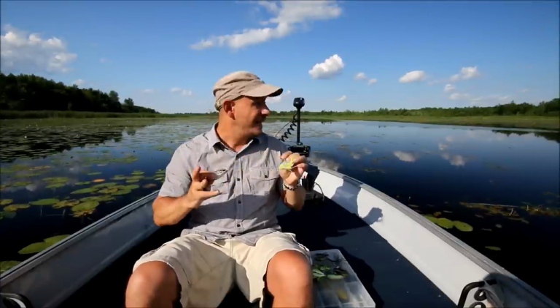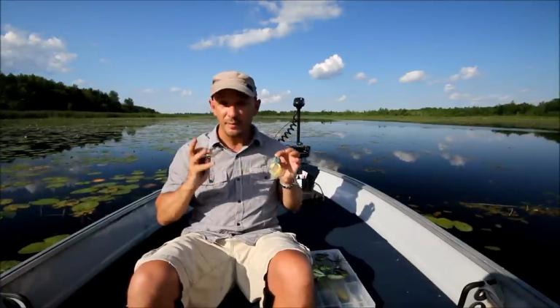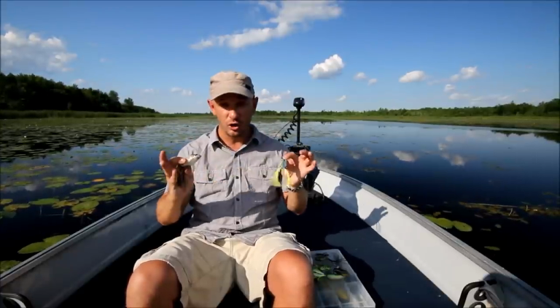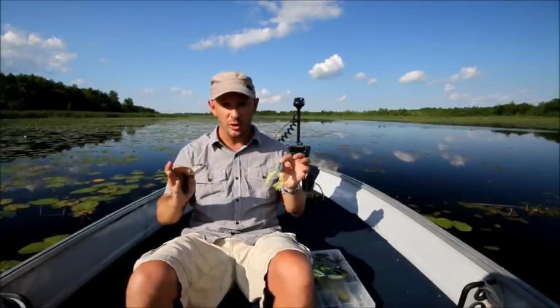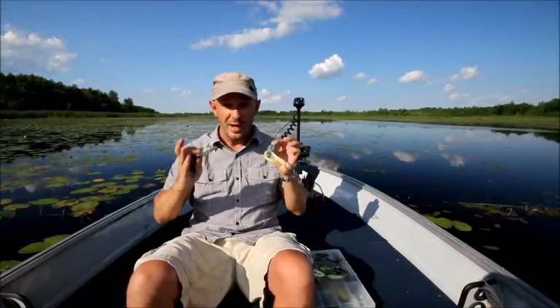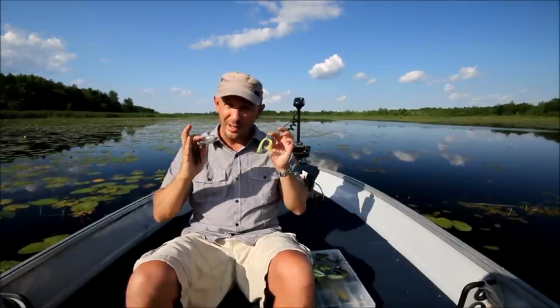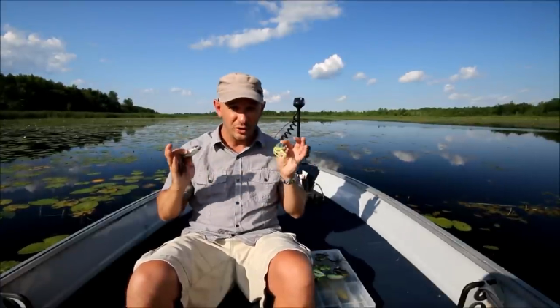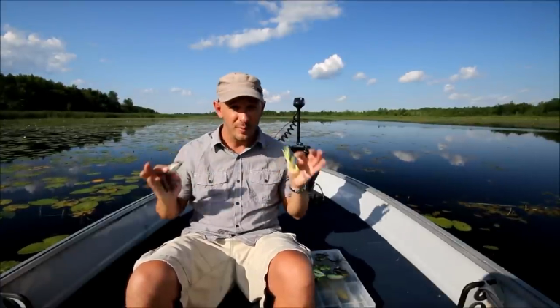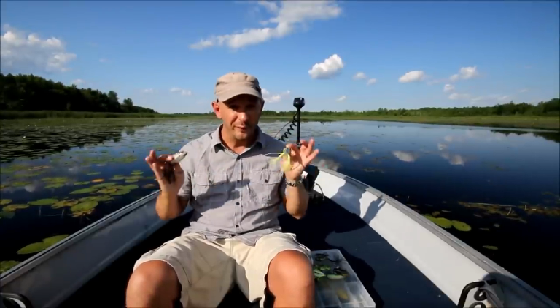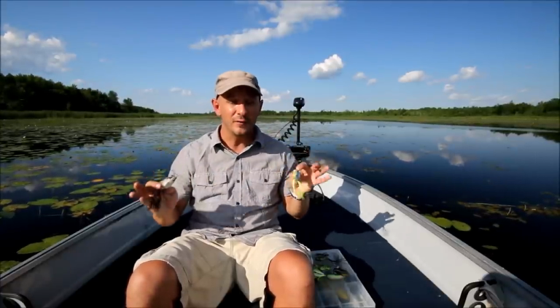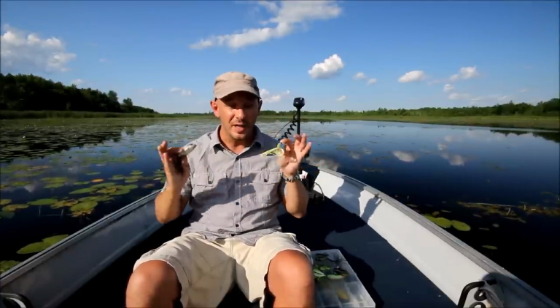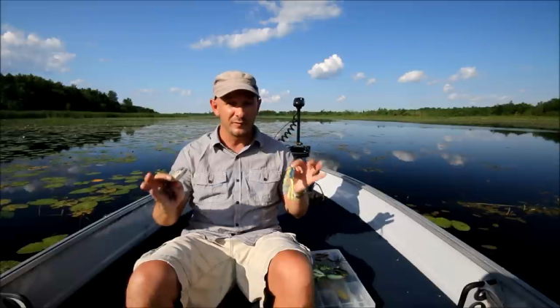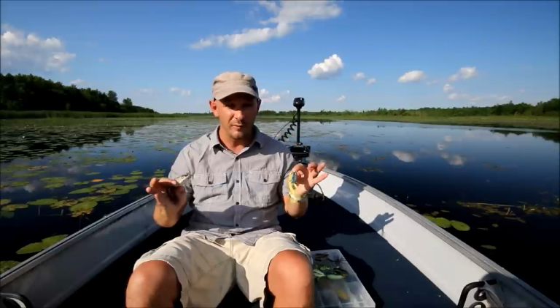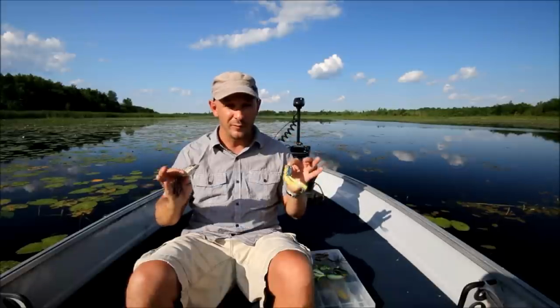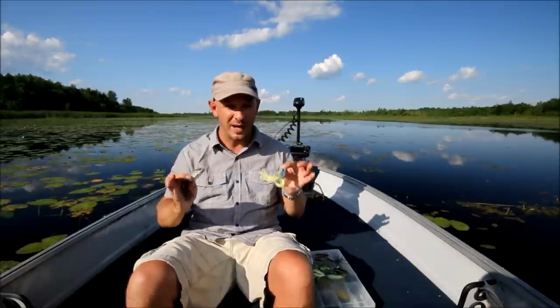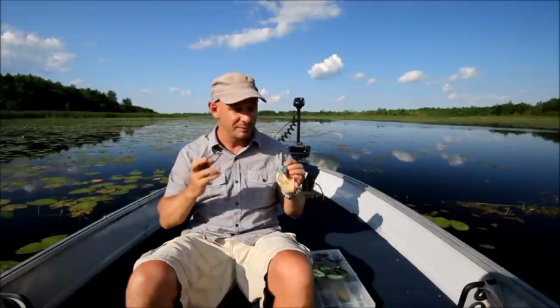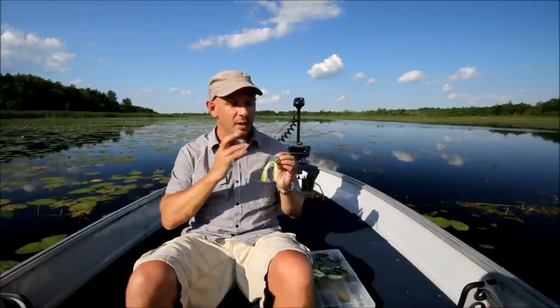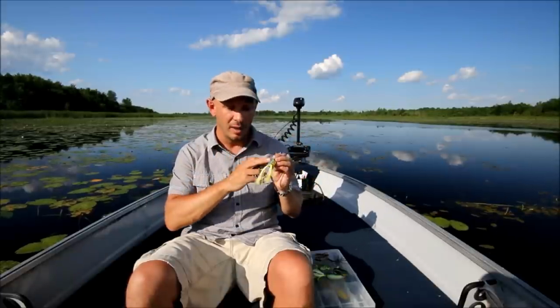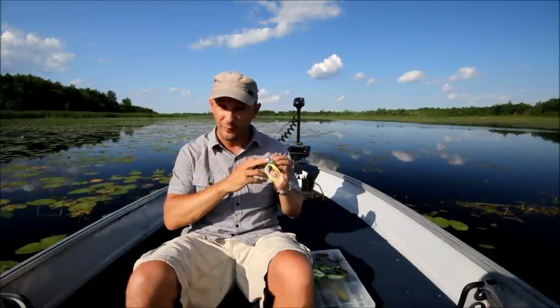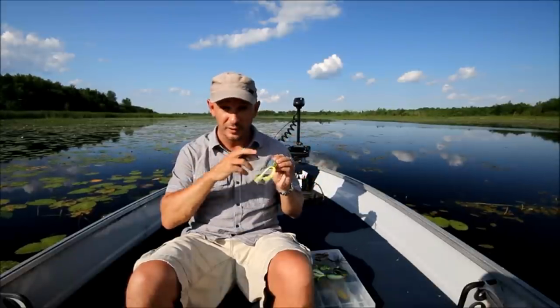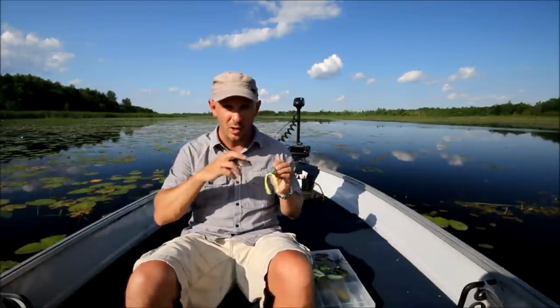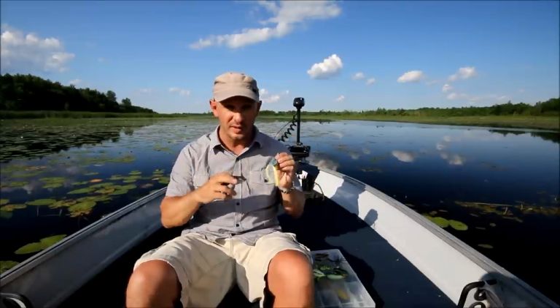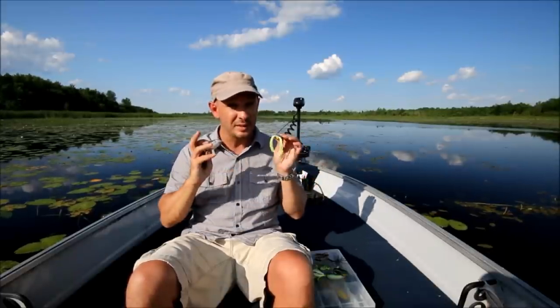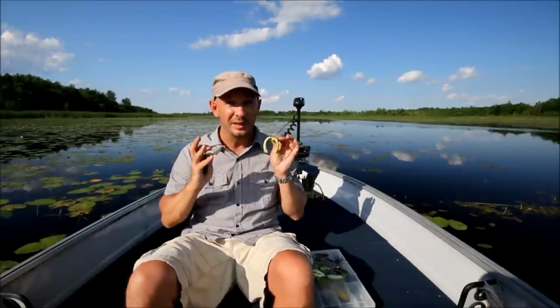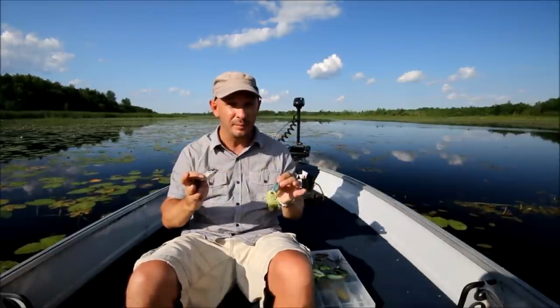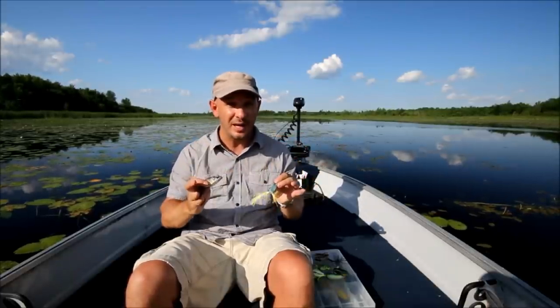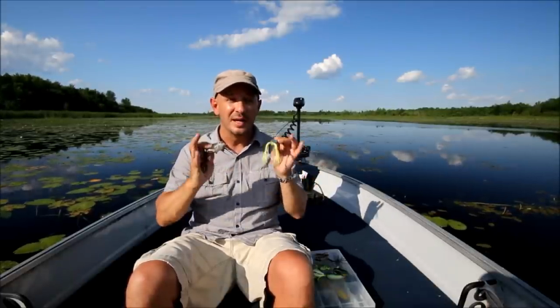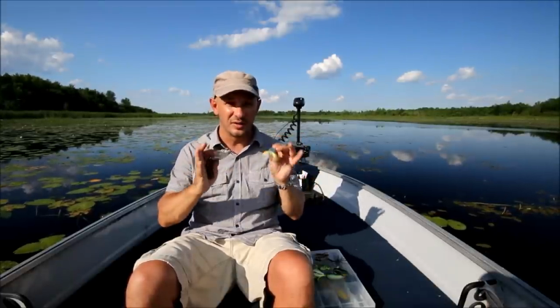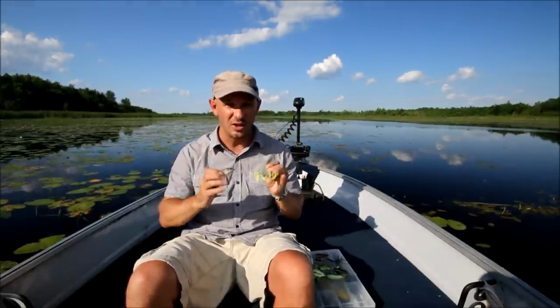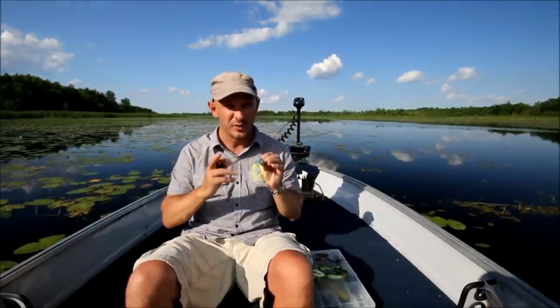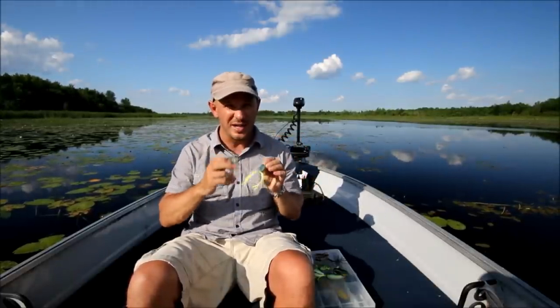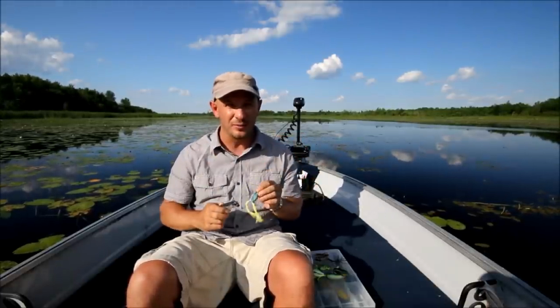Next I'm going to show you how to fish two of my favourite types of cover for bass when fishing frogs — and that's going to be lily pads and slop, so stay tuned.